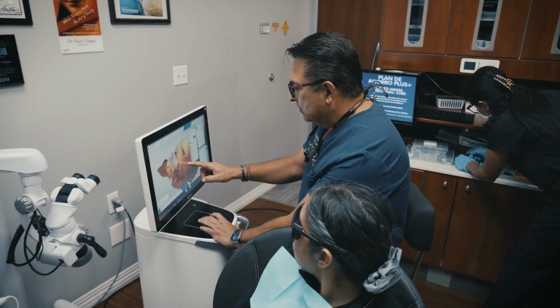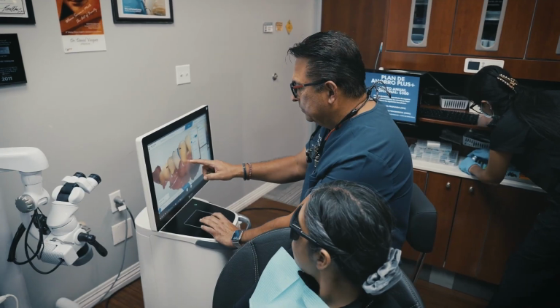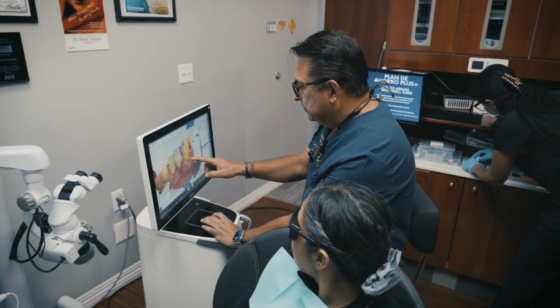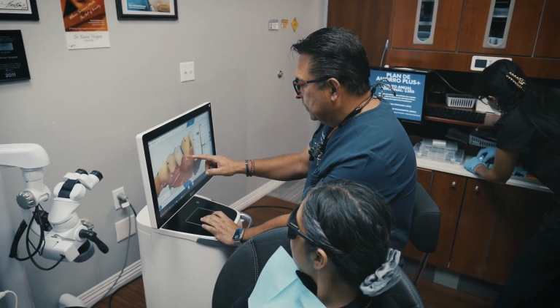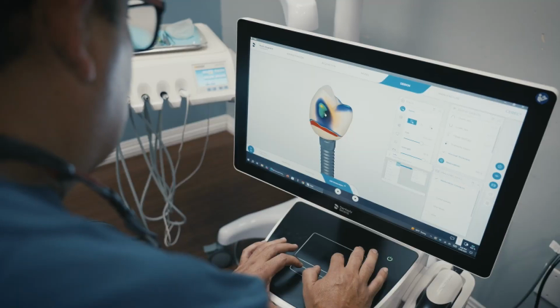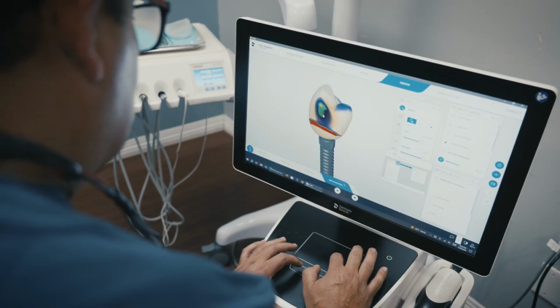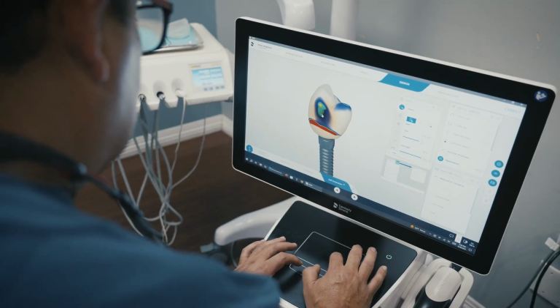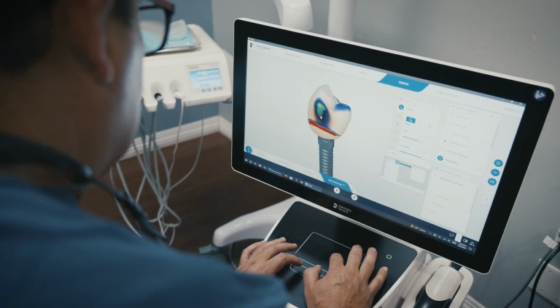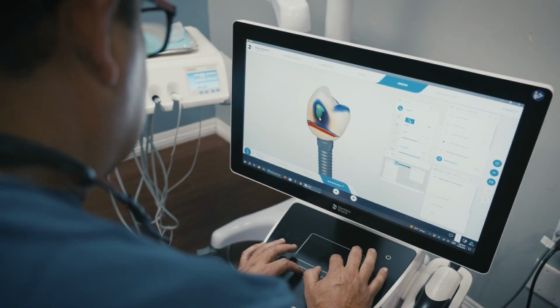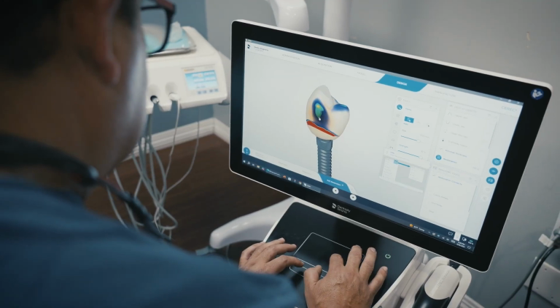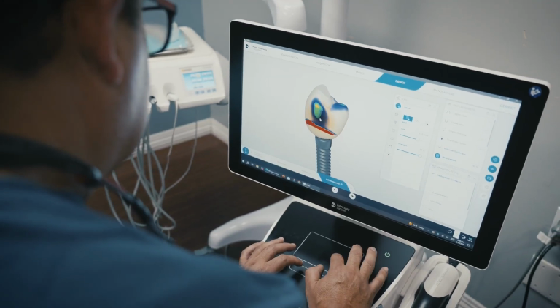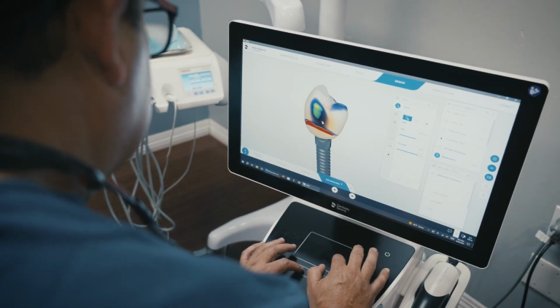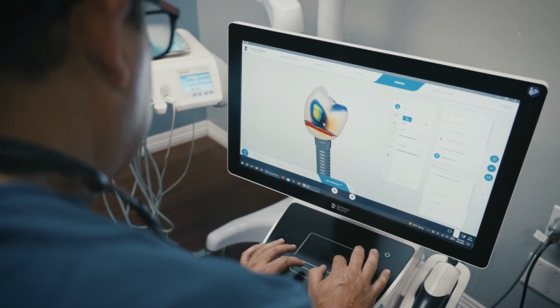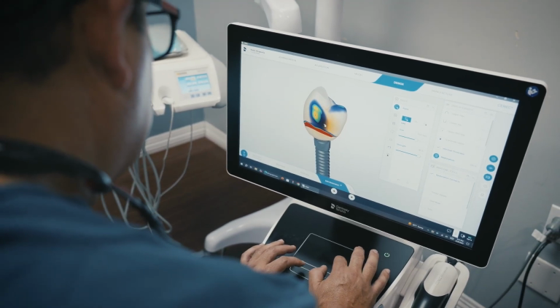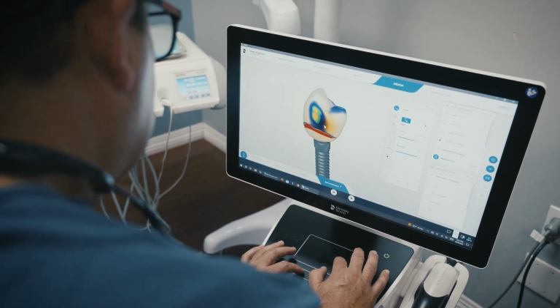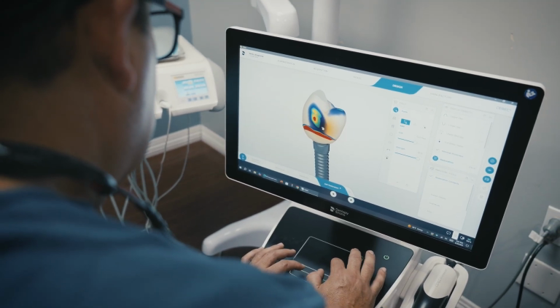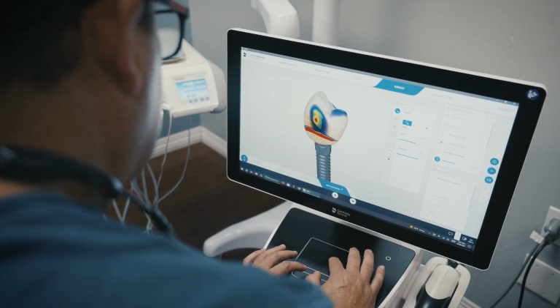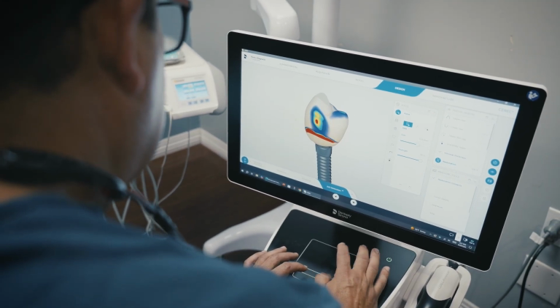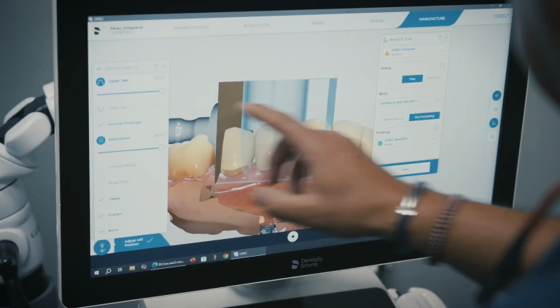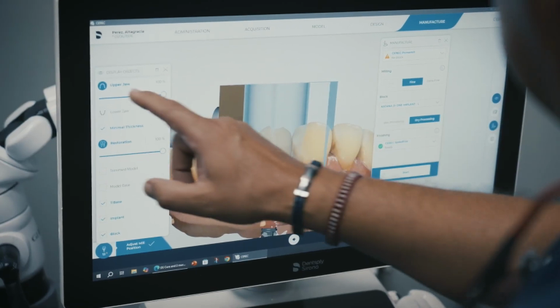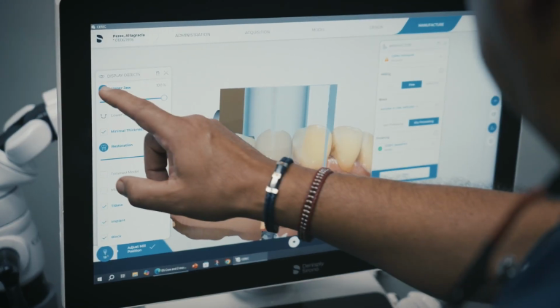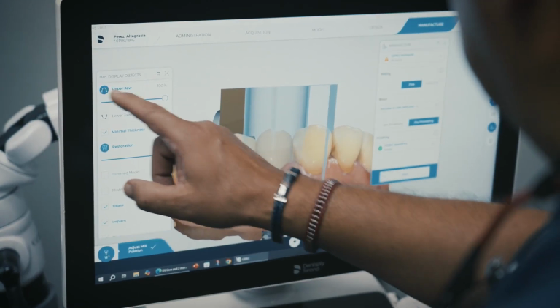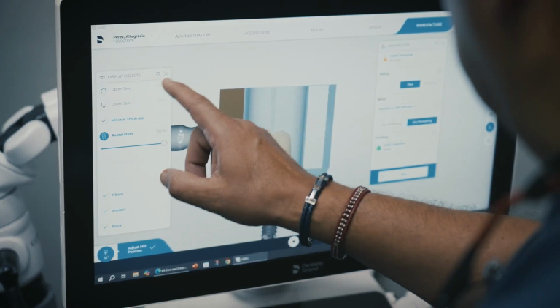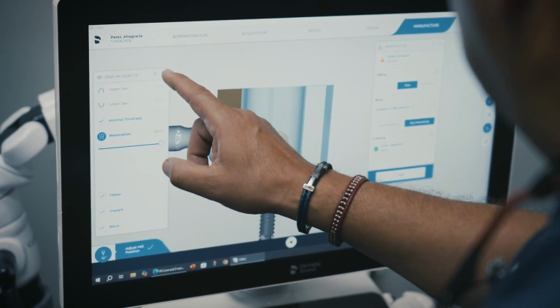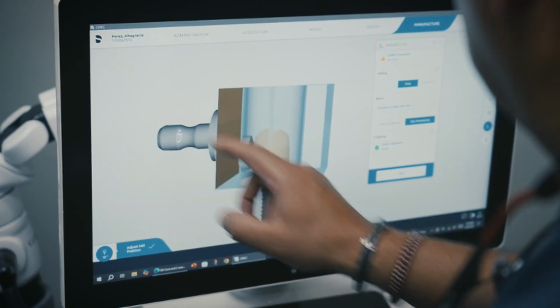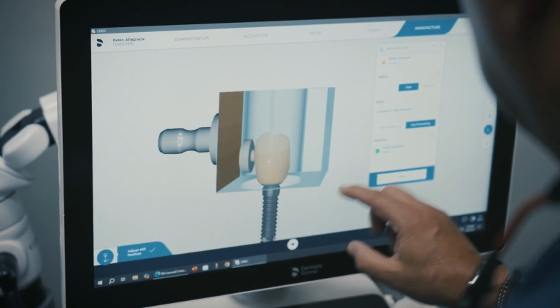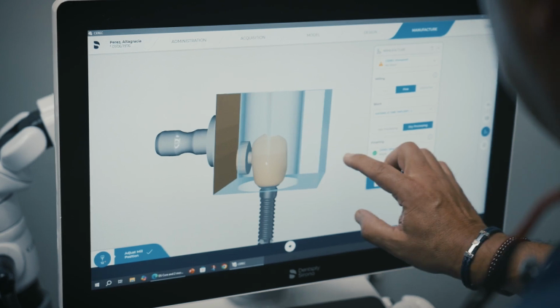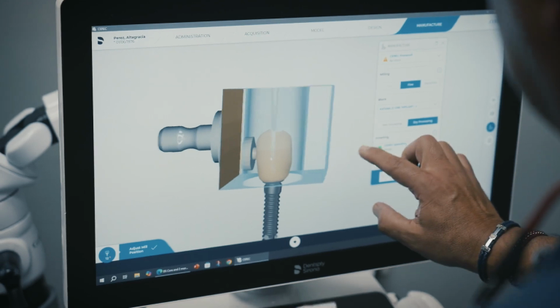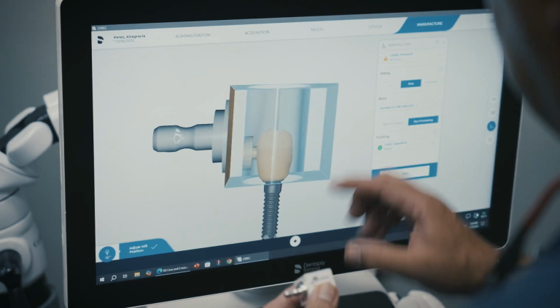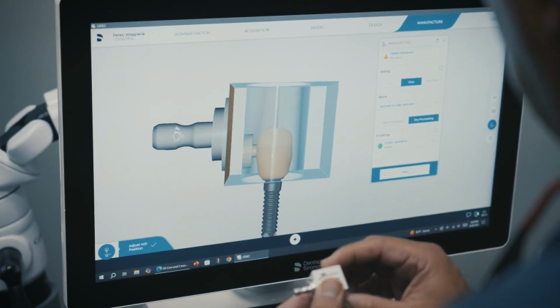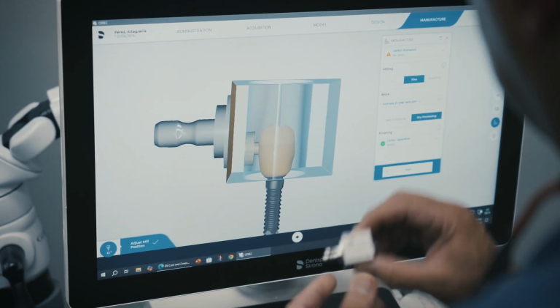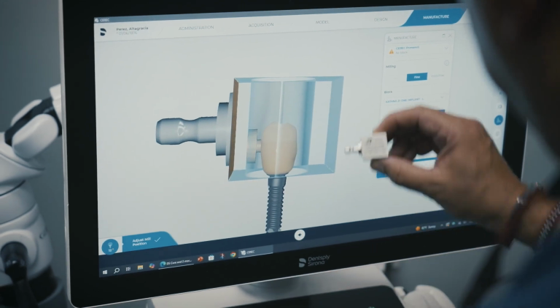Next, we design and mill with Aceric software and Aceric Prime Mill — fast, precise, and efficient.